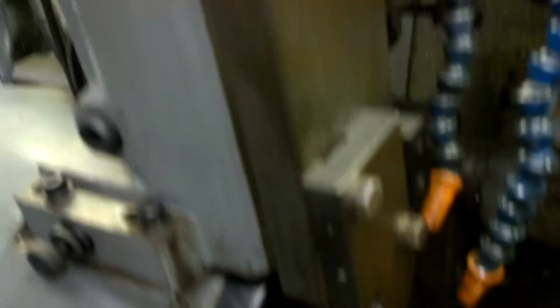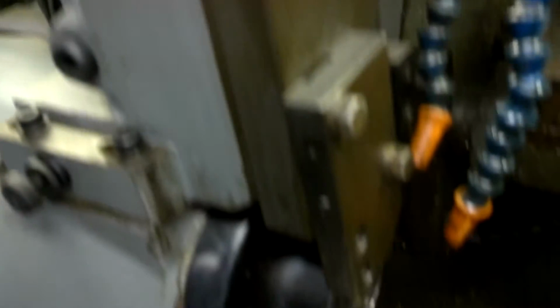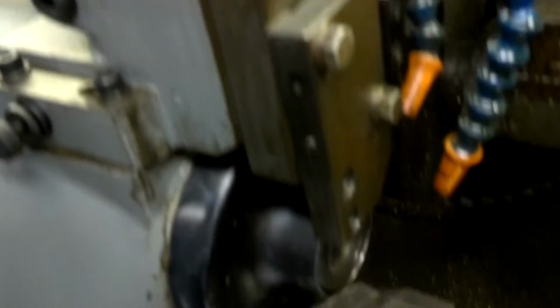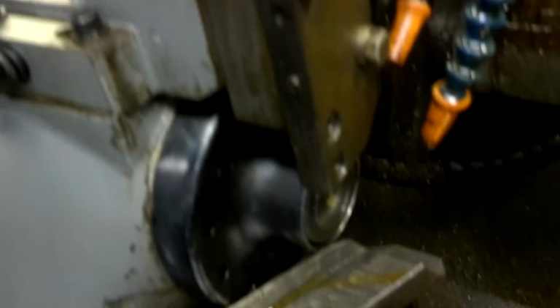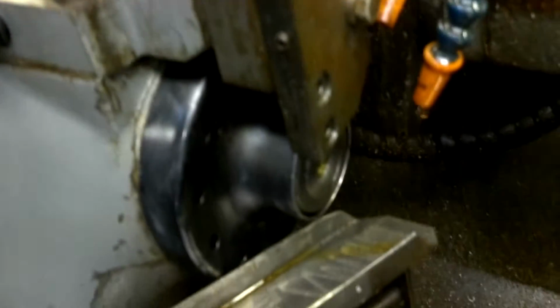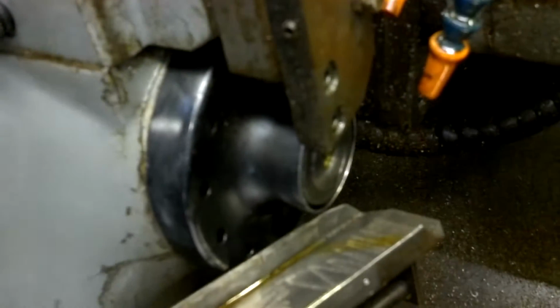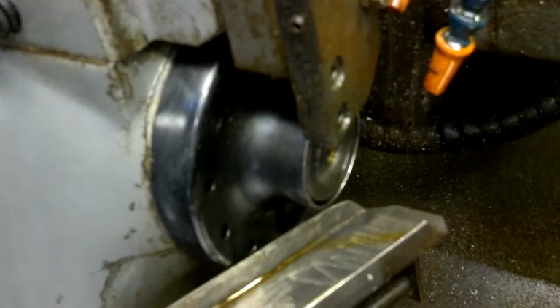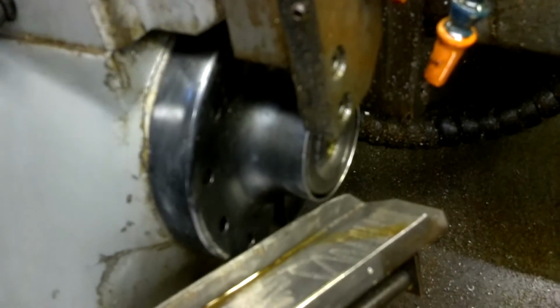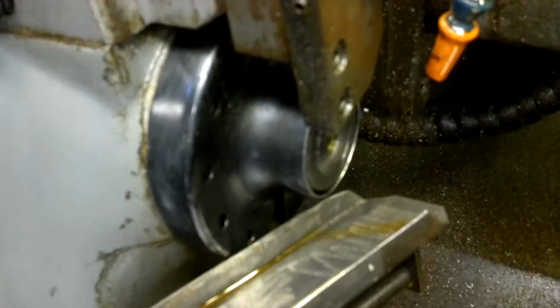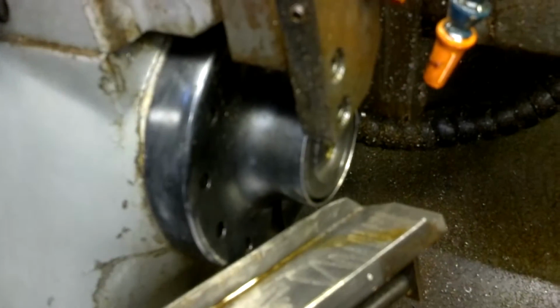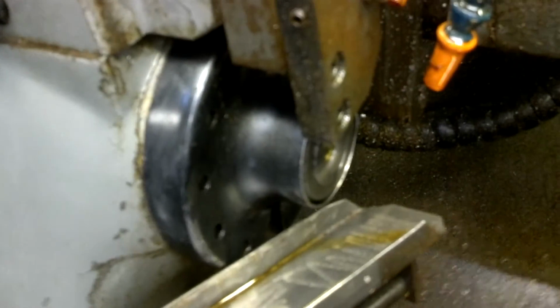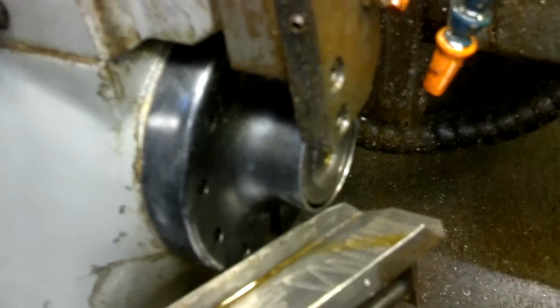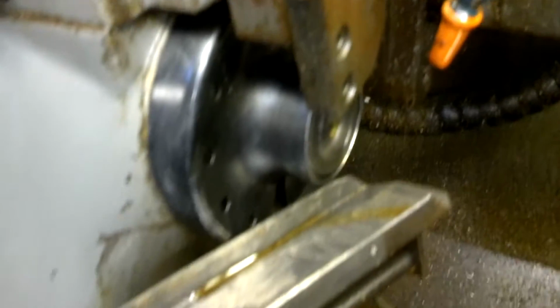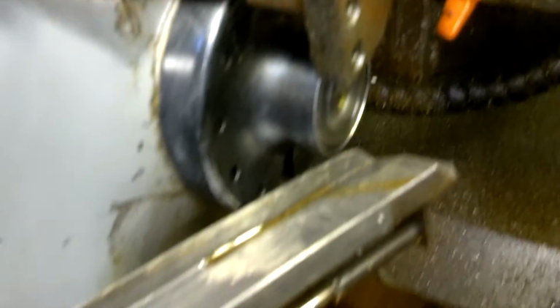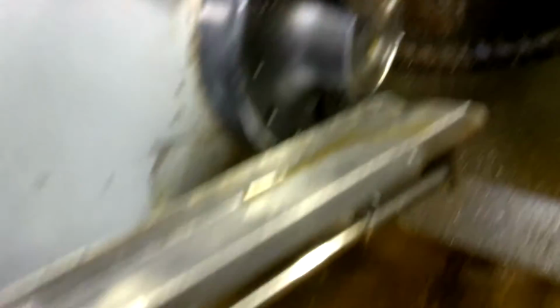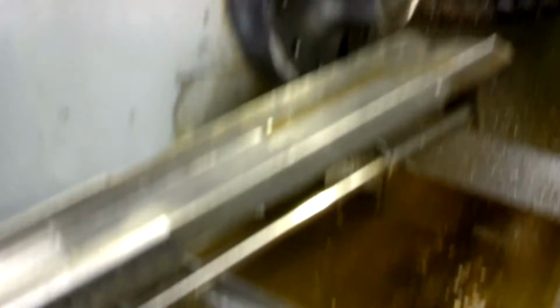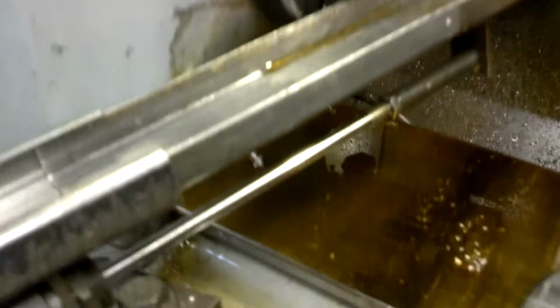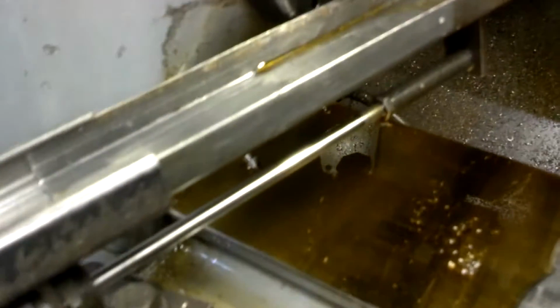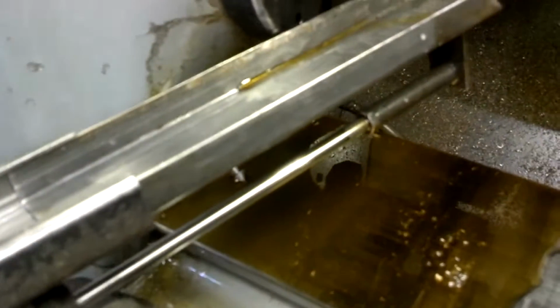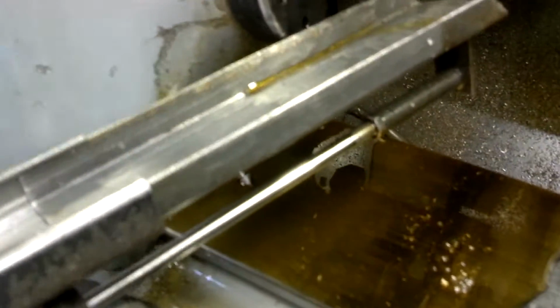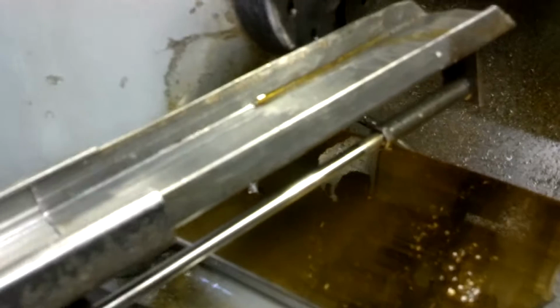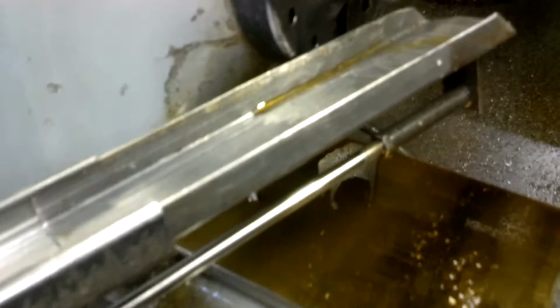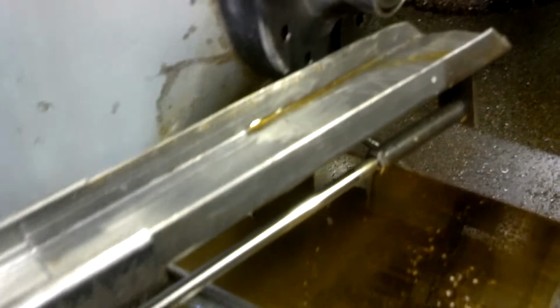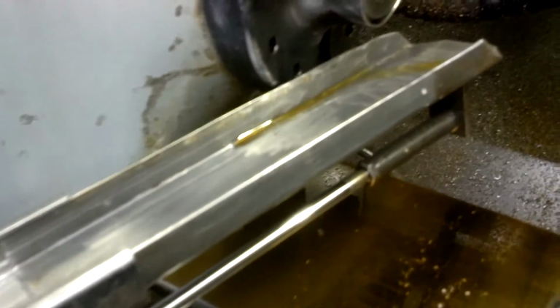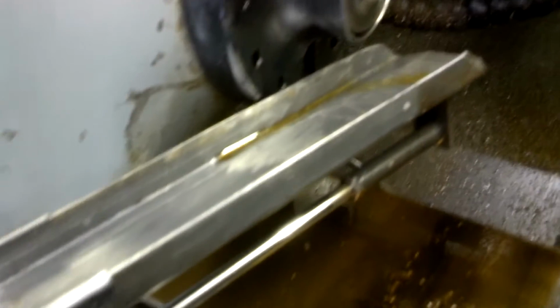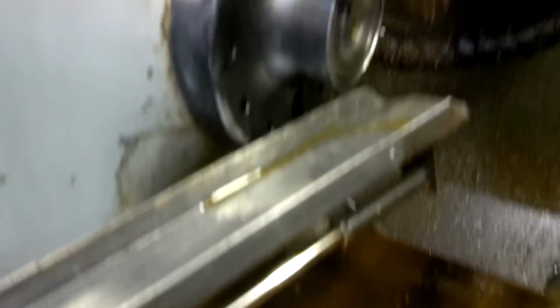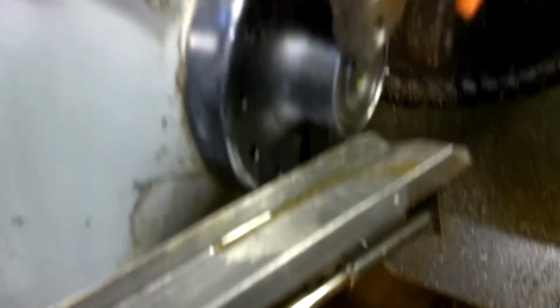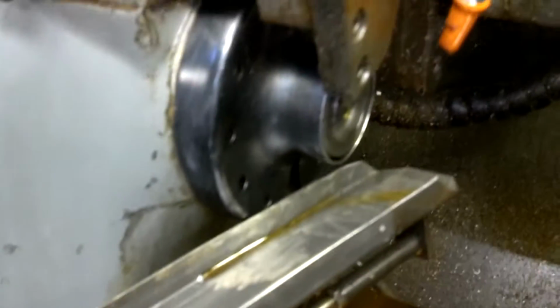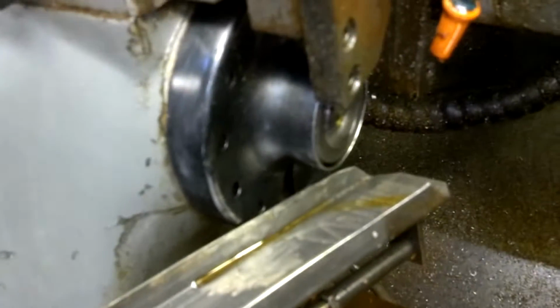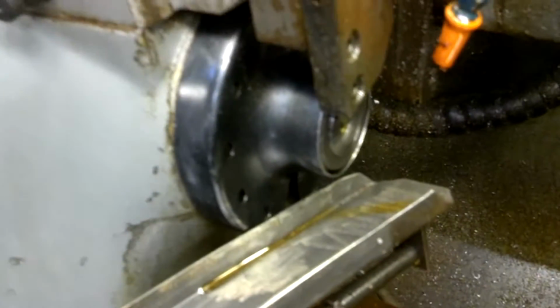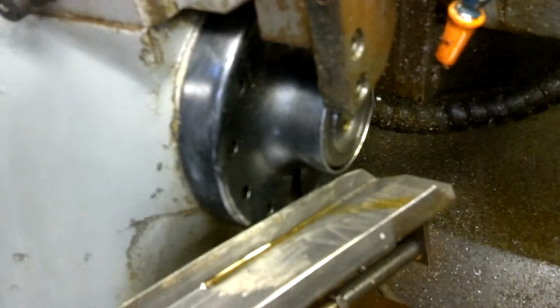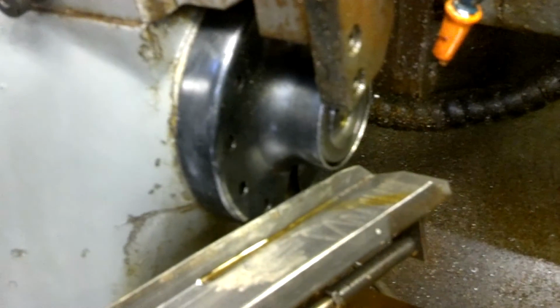Goes in the conveyor. The conveyor is like a cylinder that moves in and out. Nice machine.